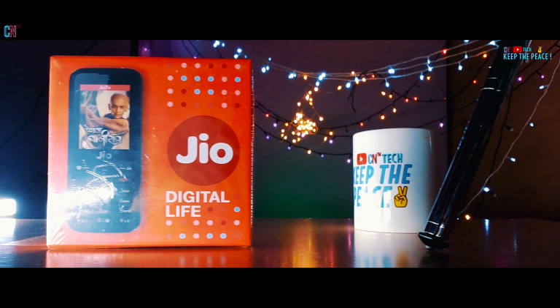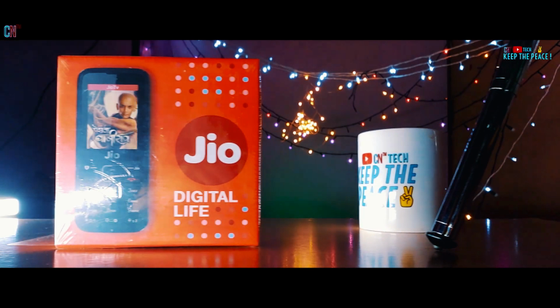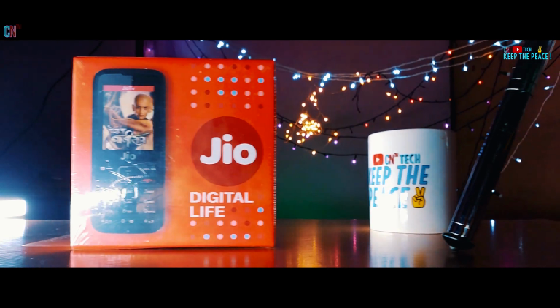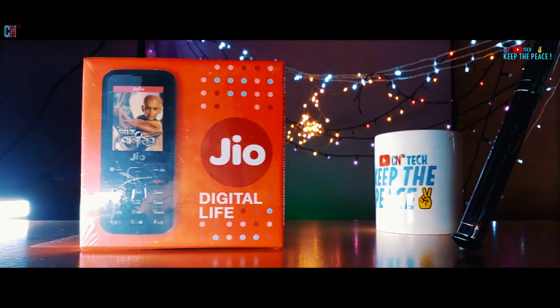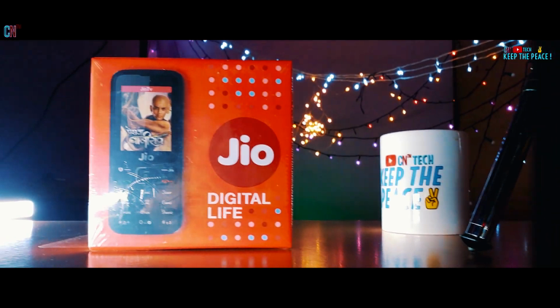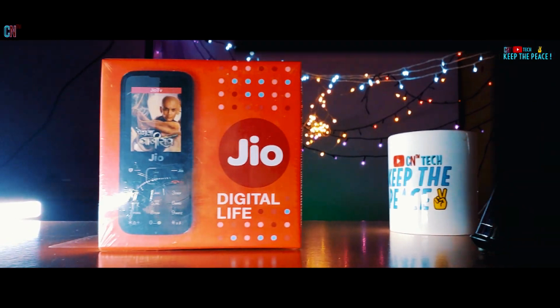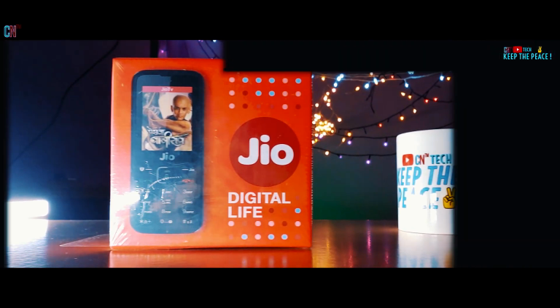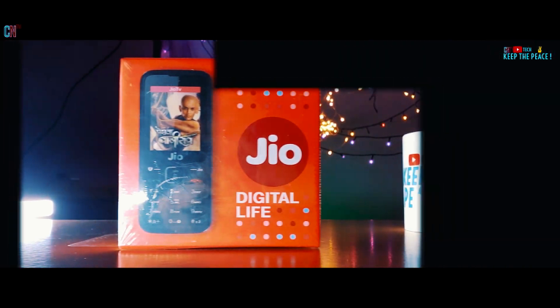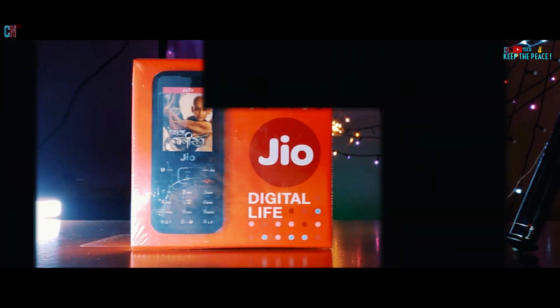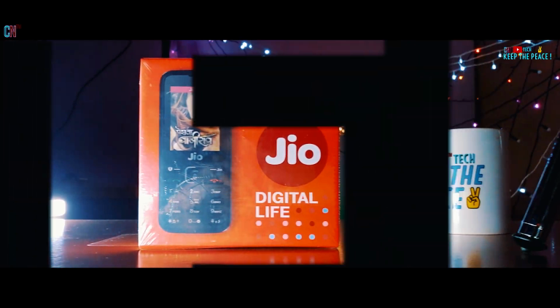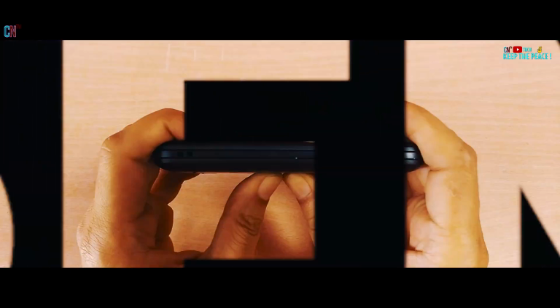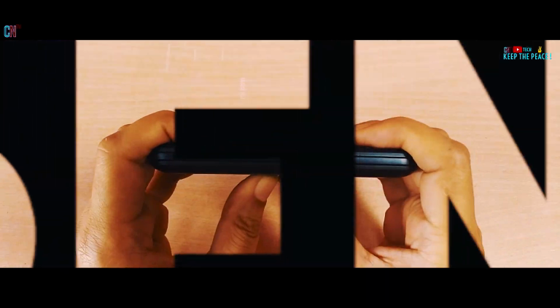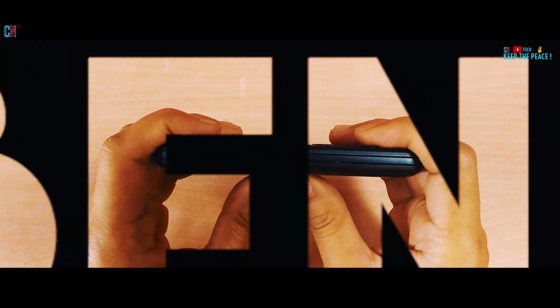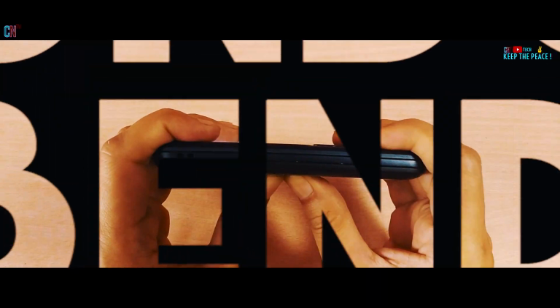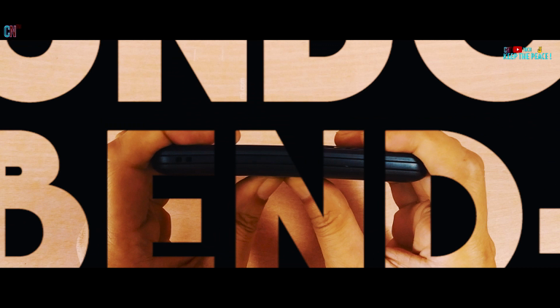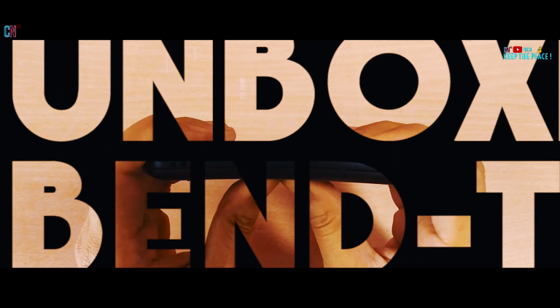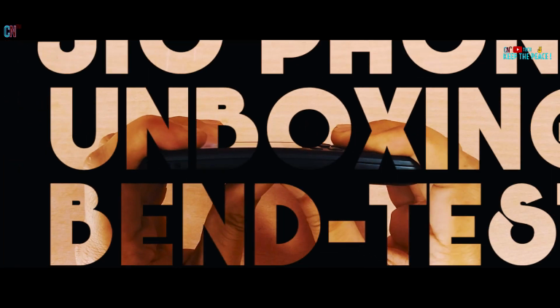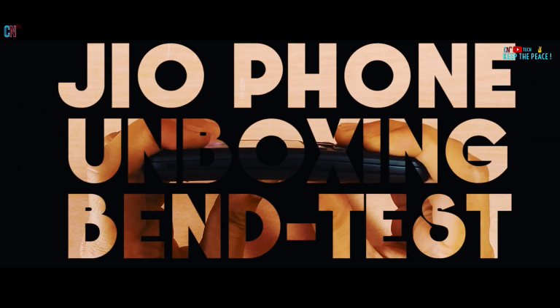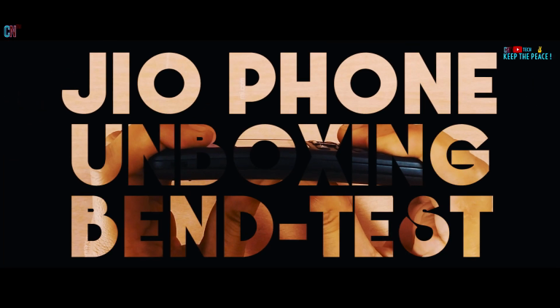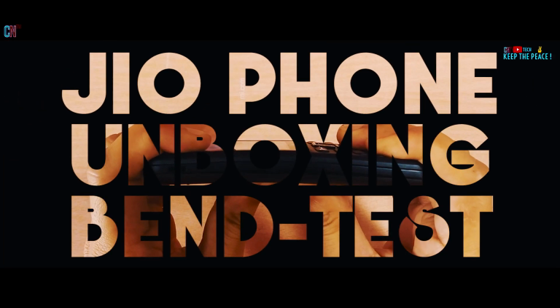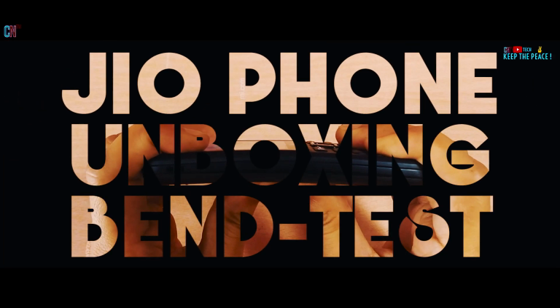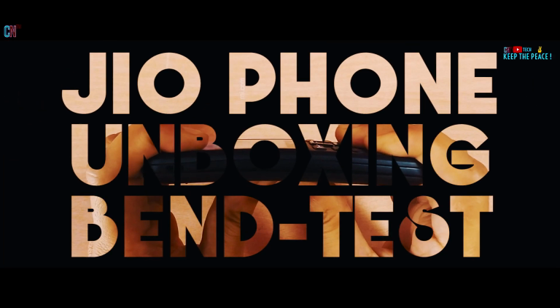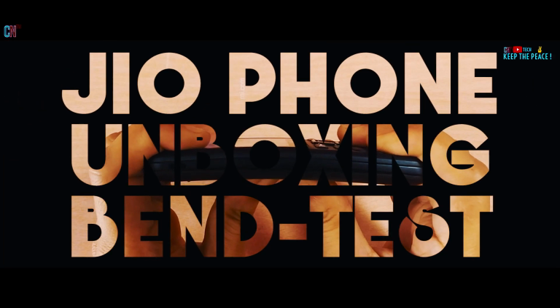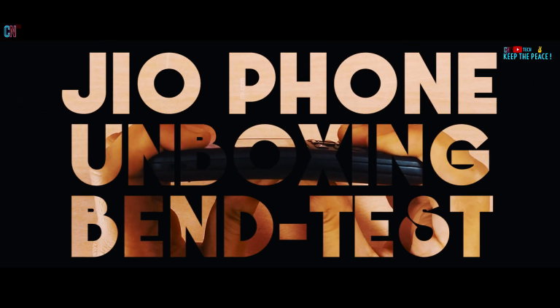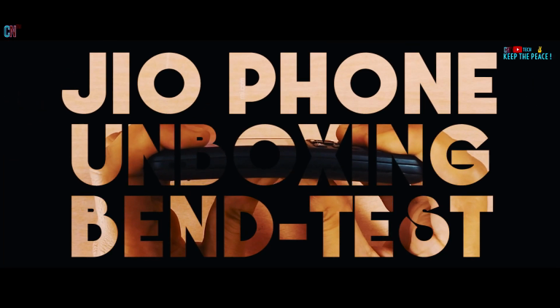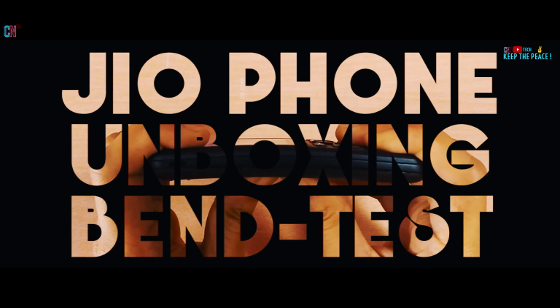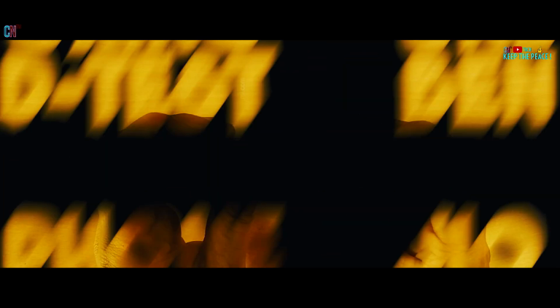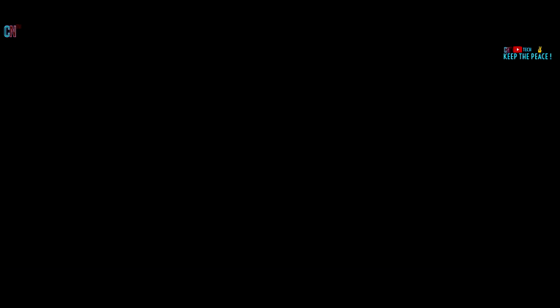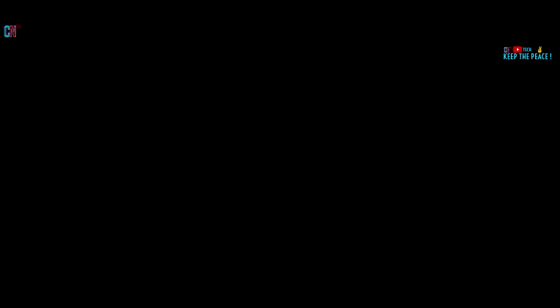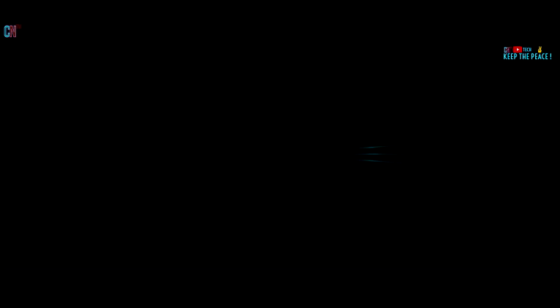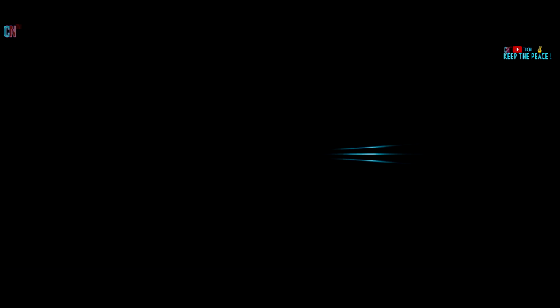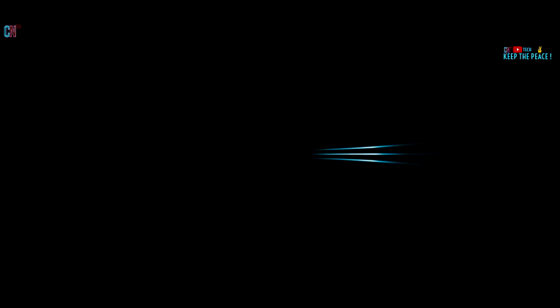What's up guys! In this quick video, let's unbox and check out the structural integrity and durability of the live Jio Phone by performing a bend test!